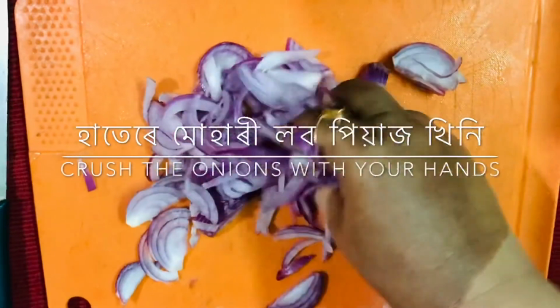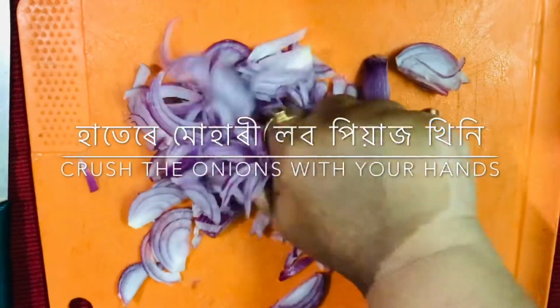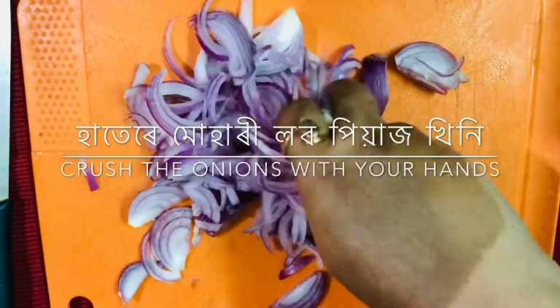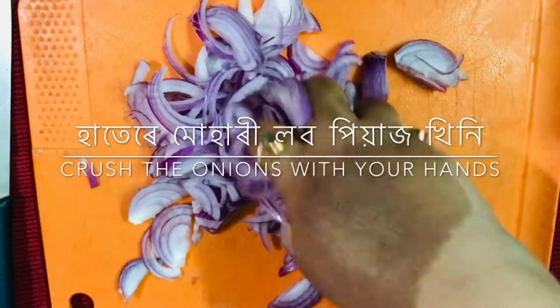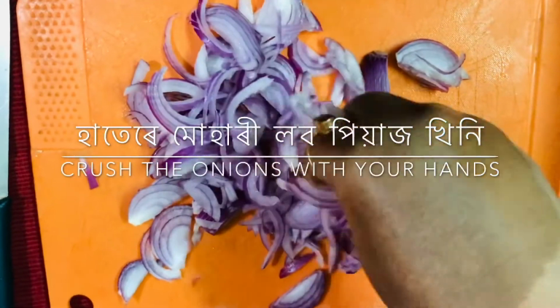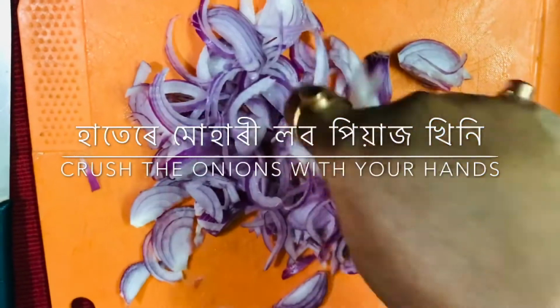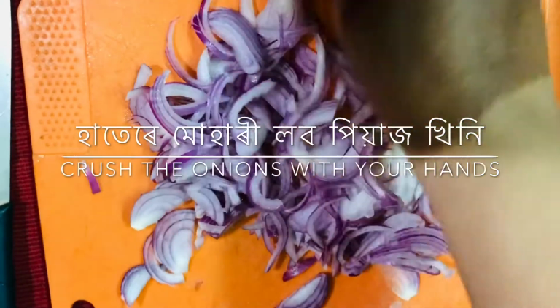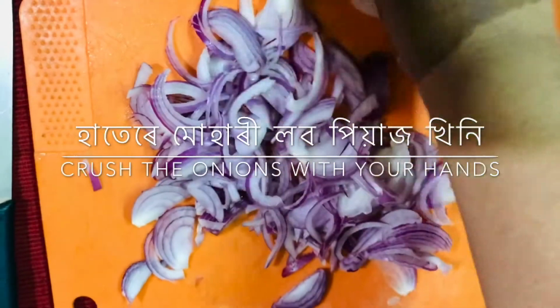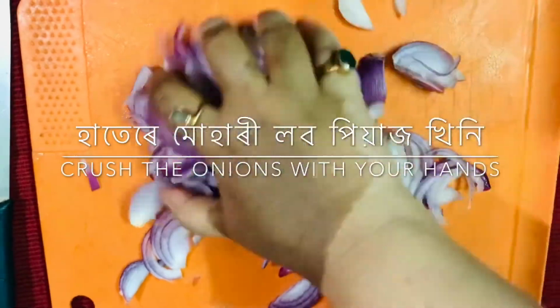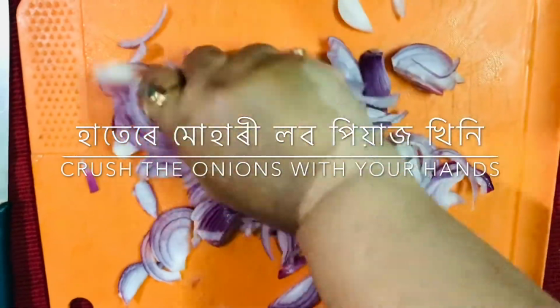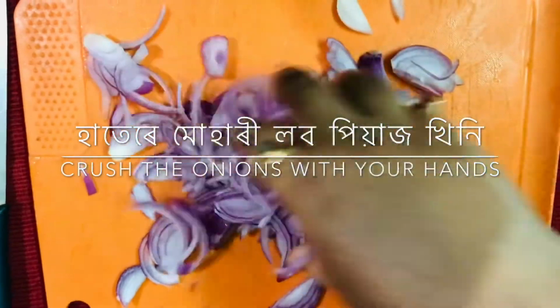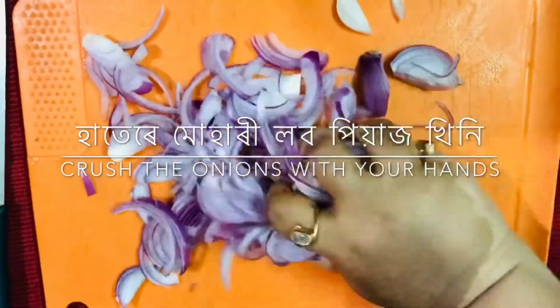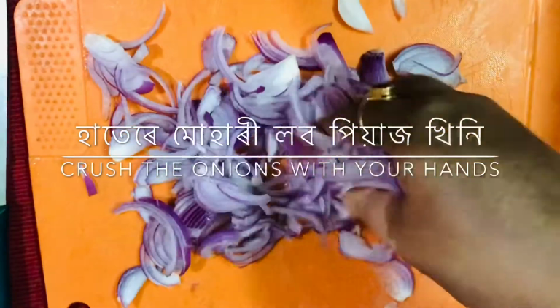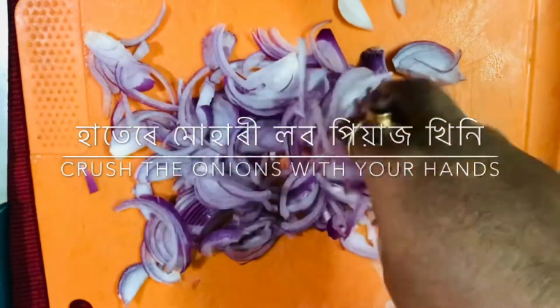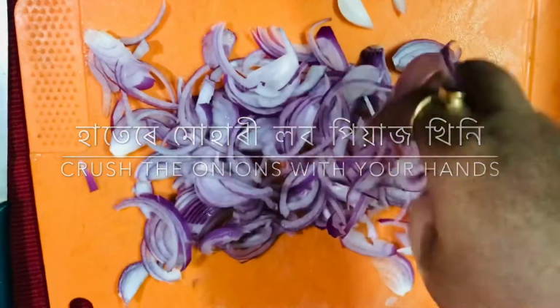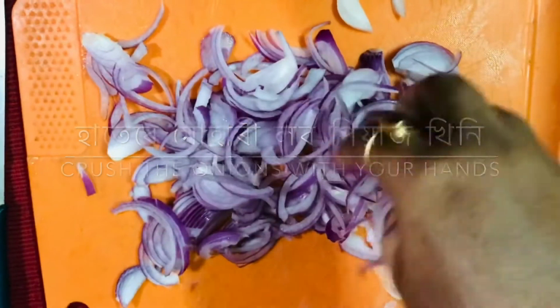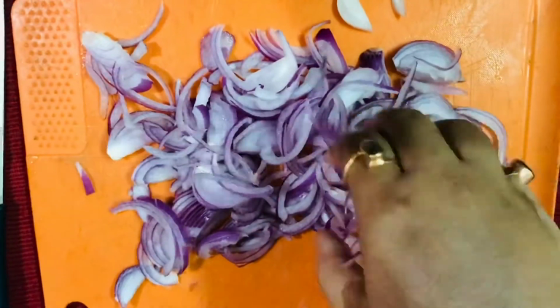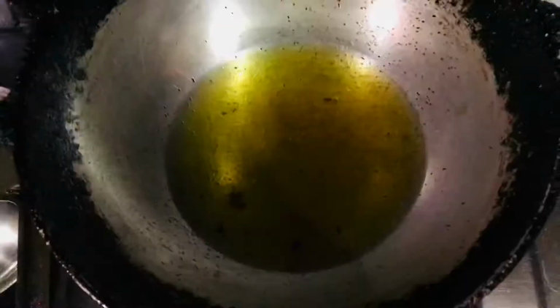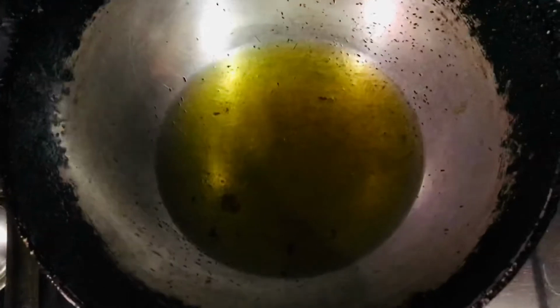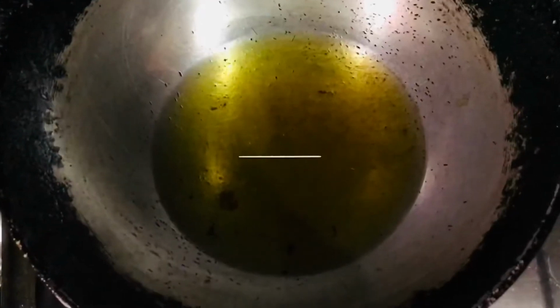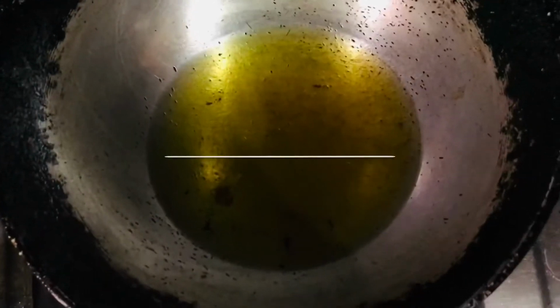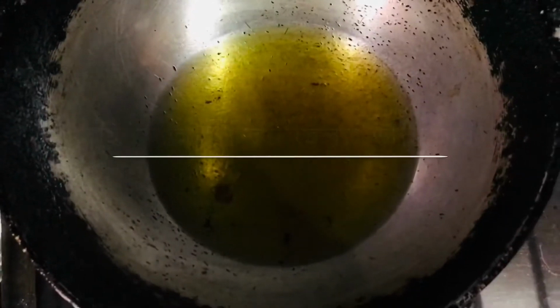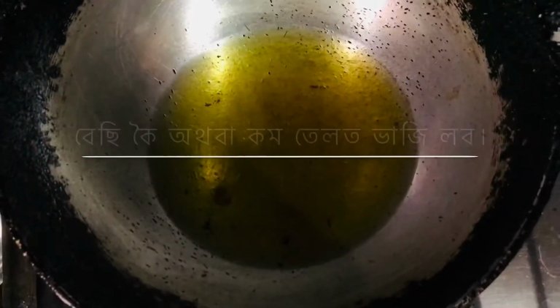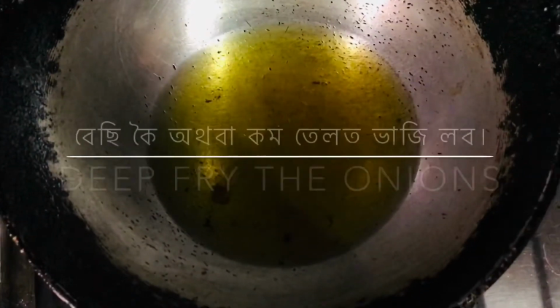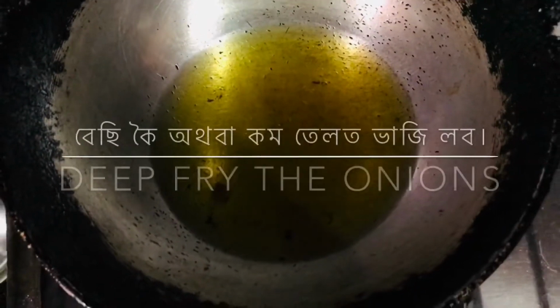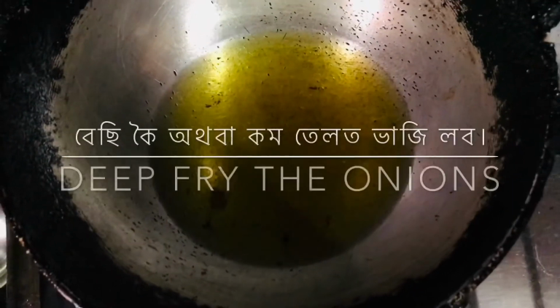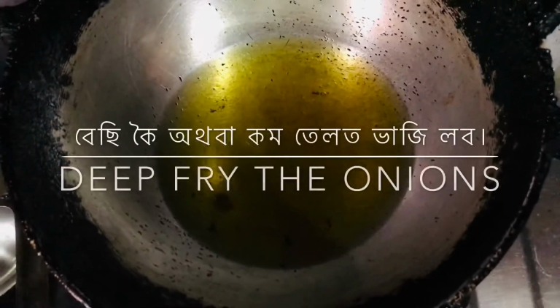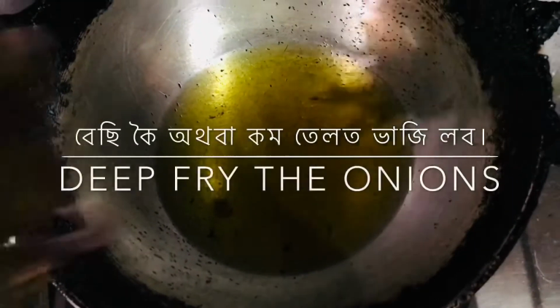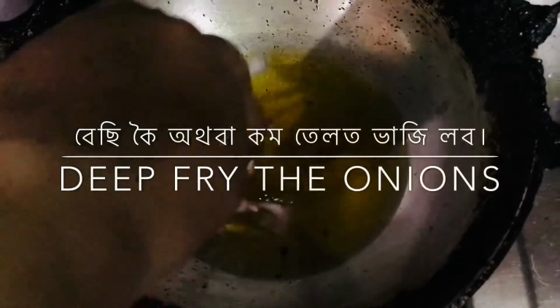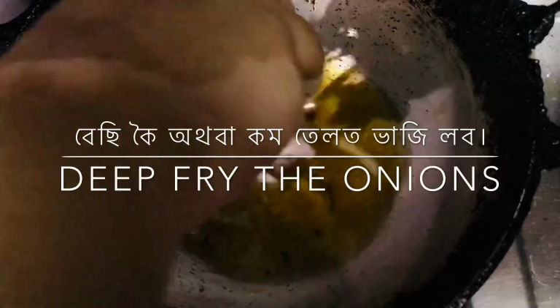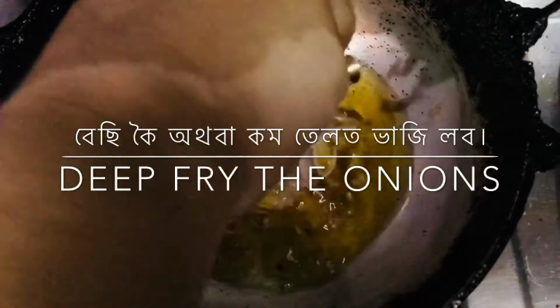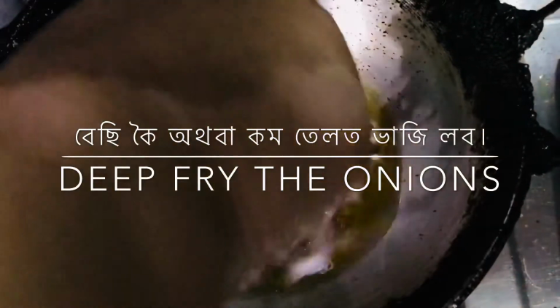This recipe can be used with a lot of dishes. The onions will be thinly sliced.